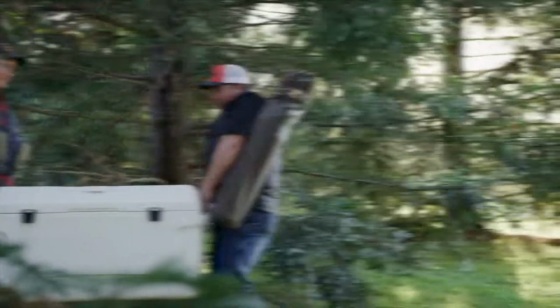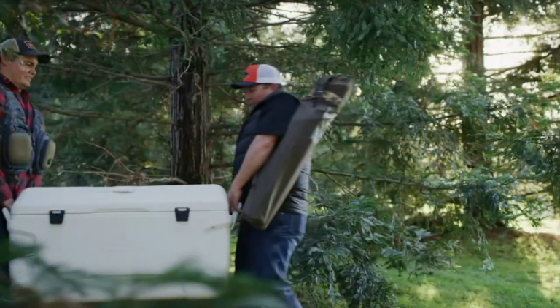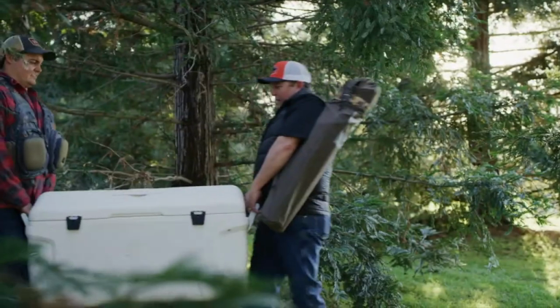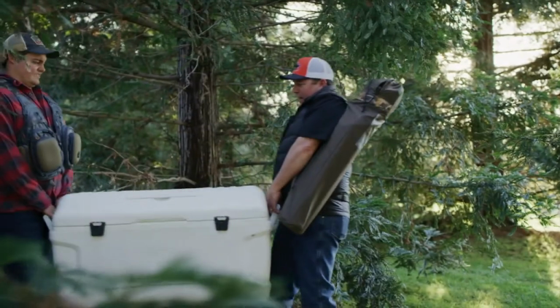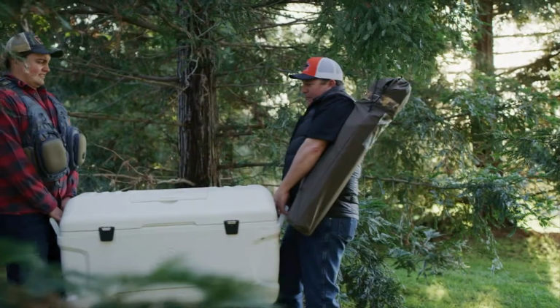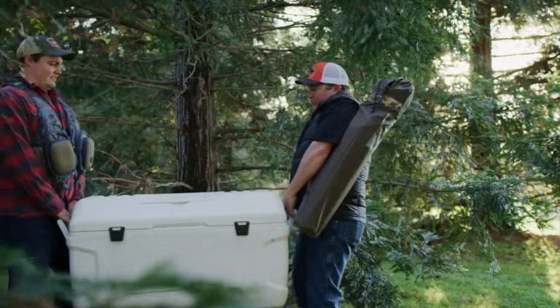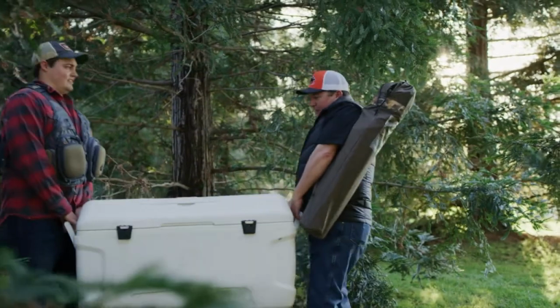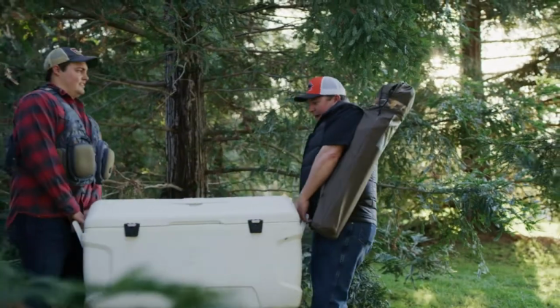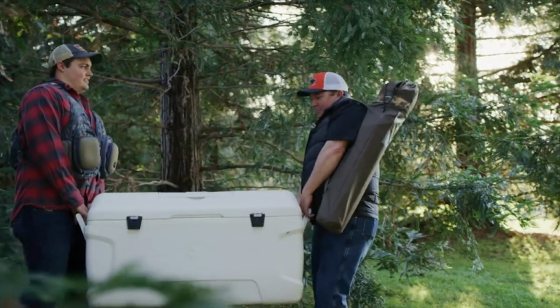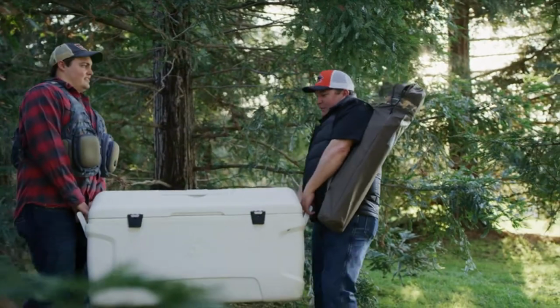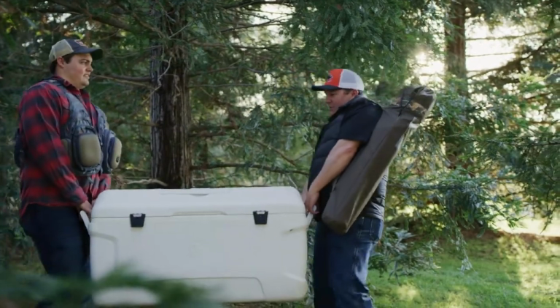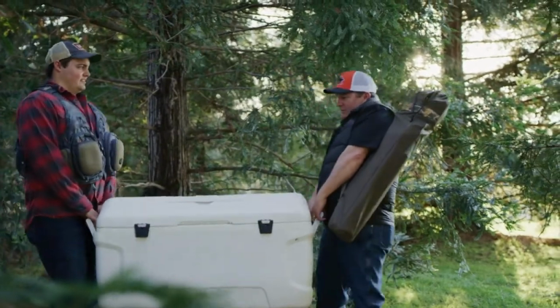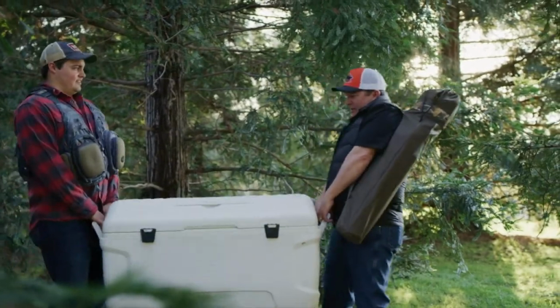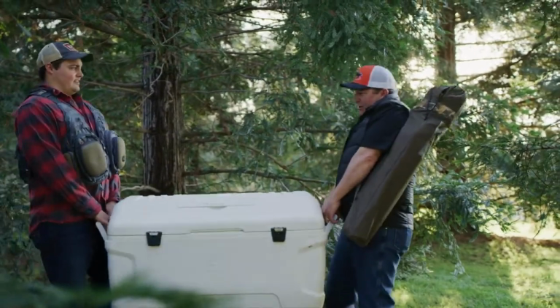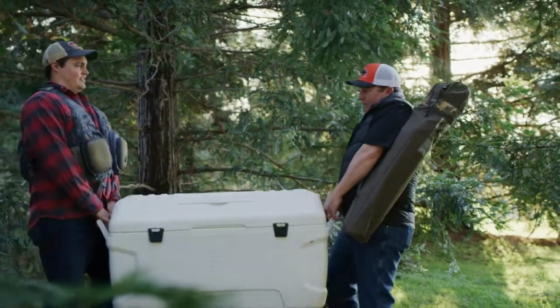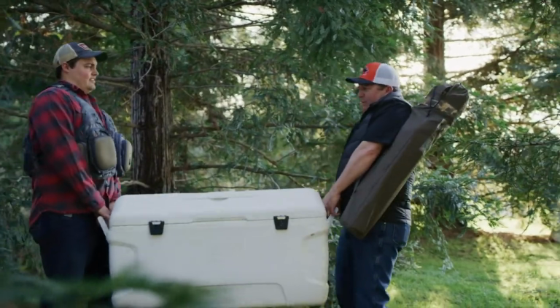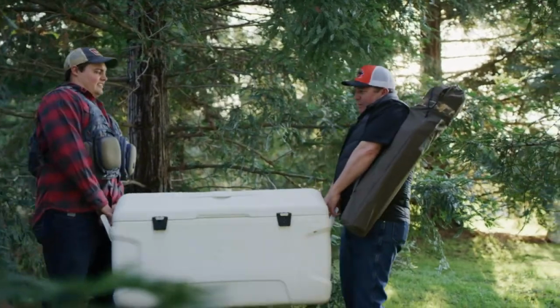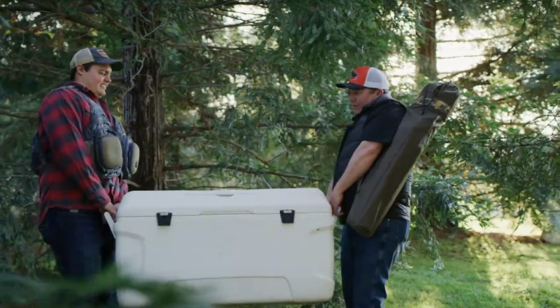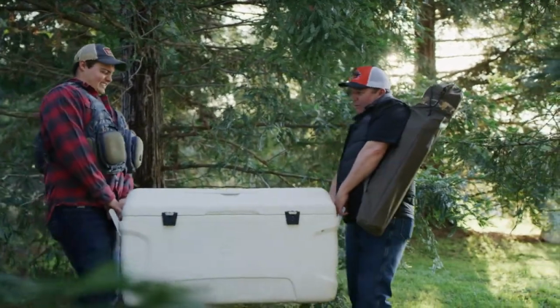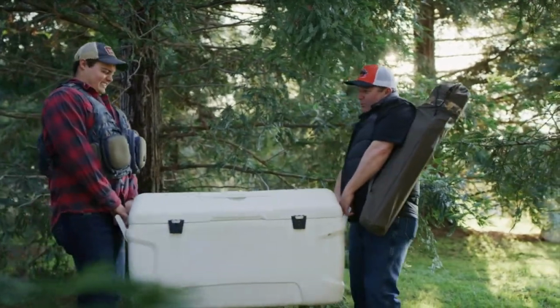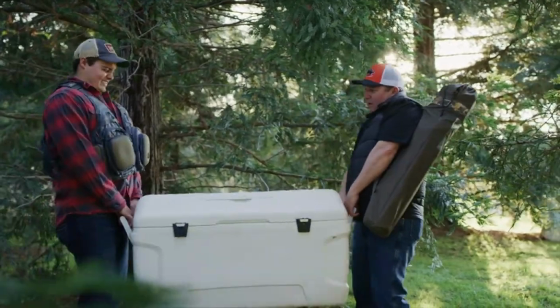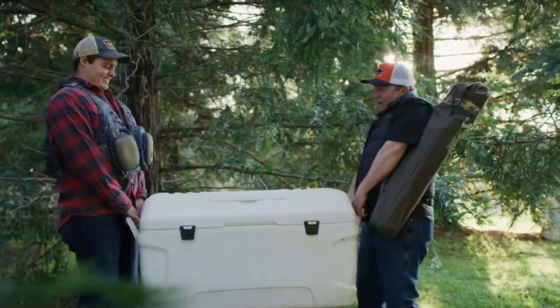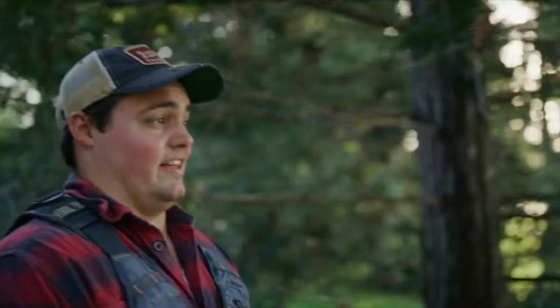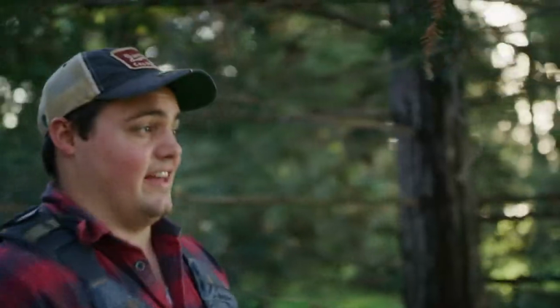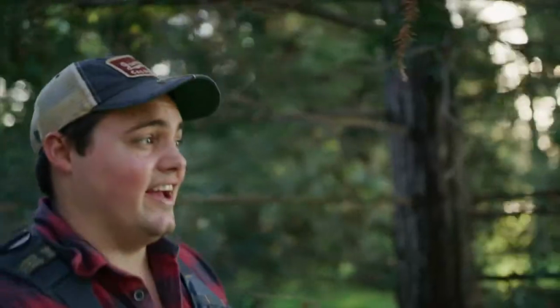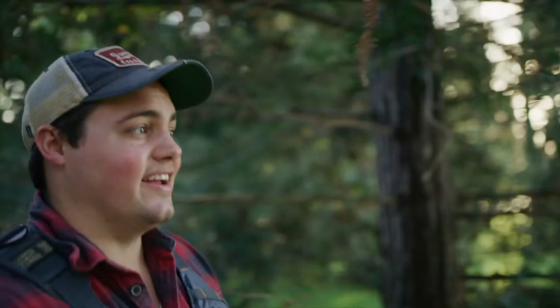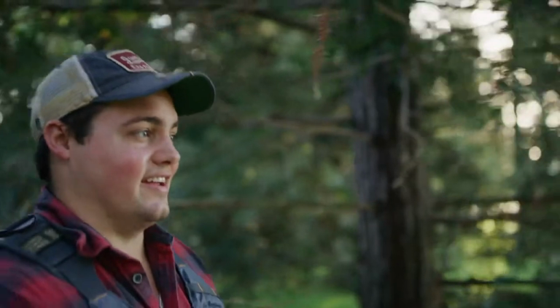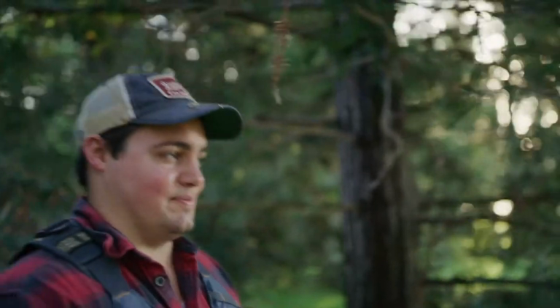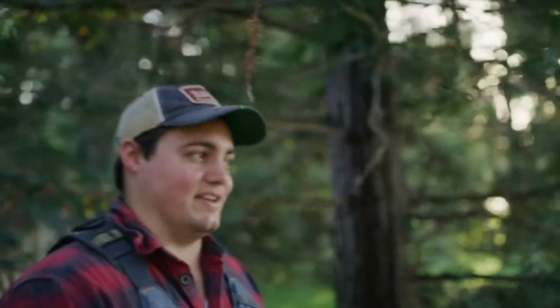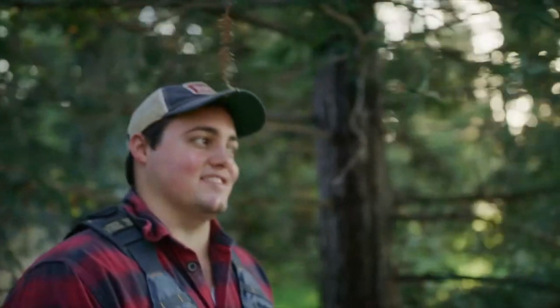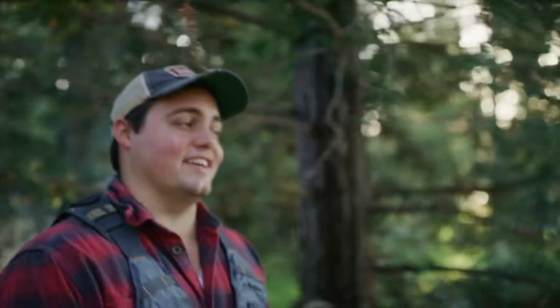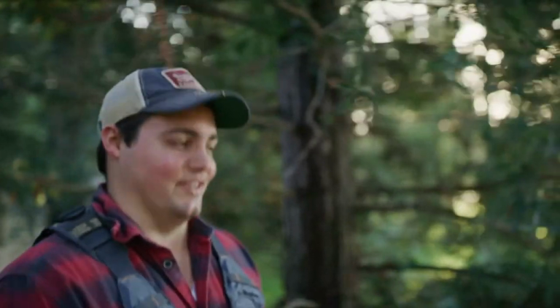We're only camping for a night, Bill. It's like you've got enough beer in here for a week. That is because I do.